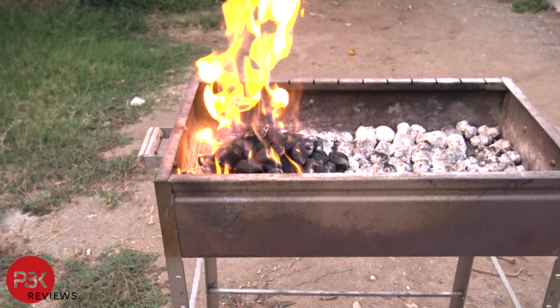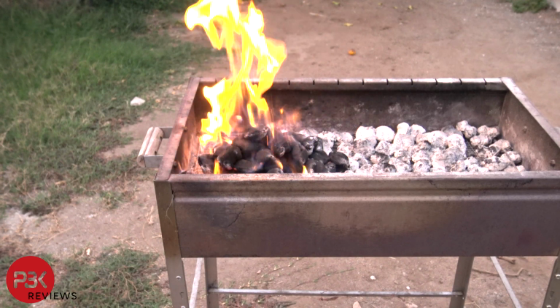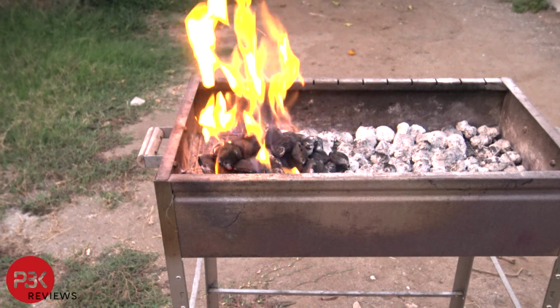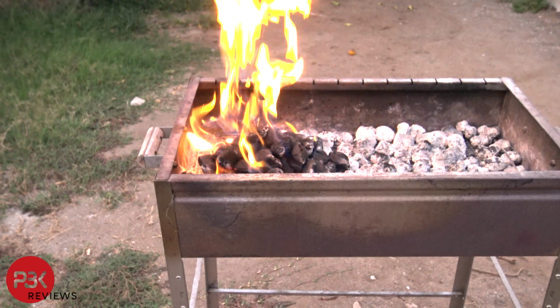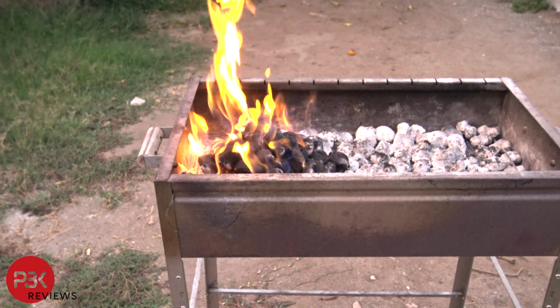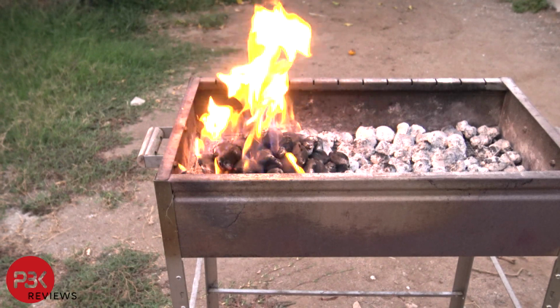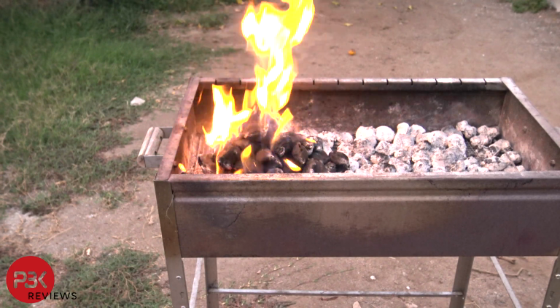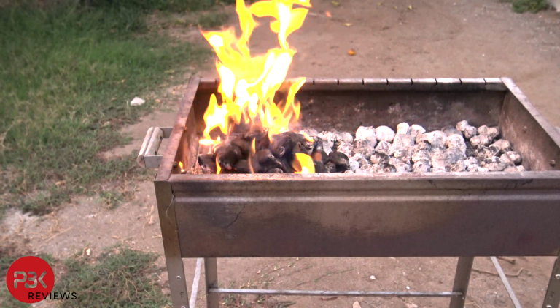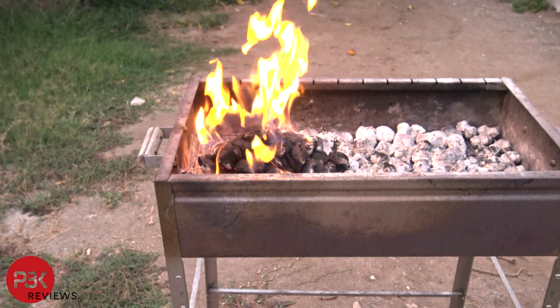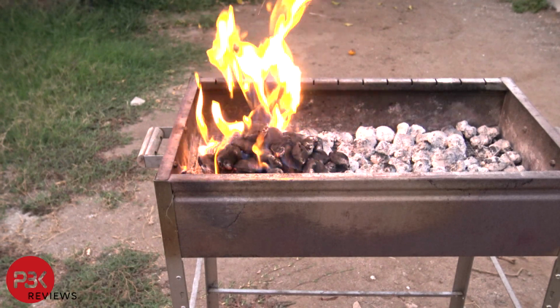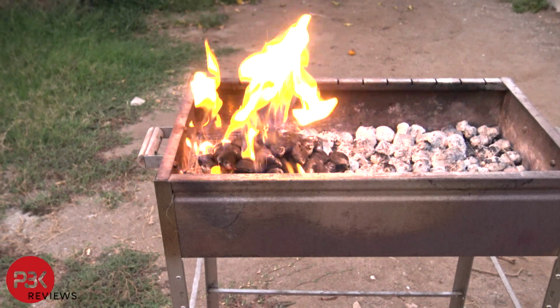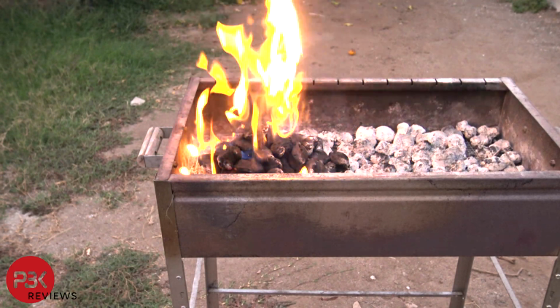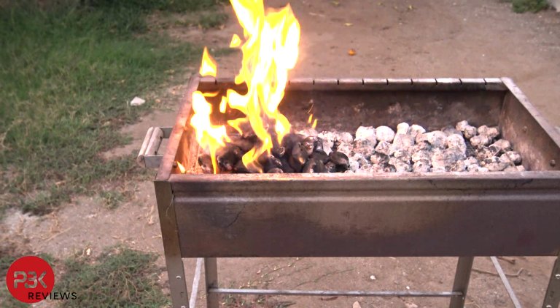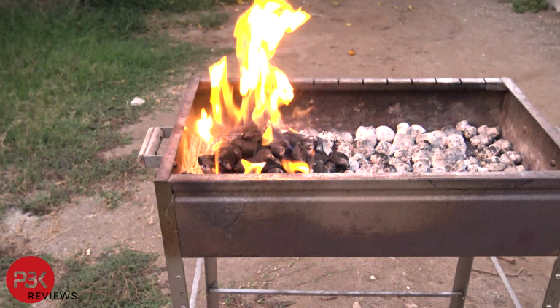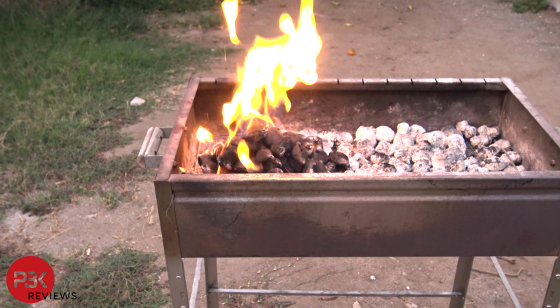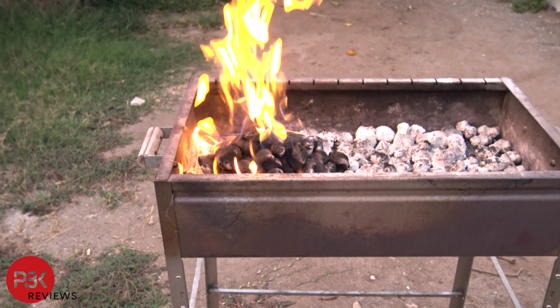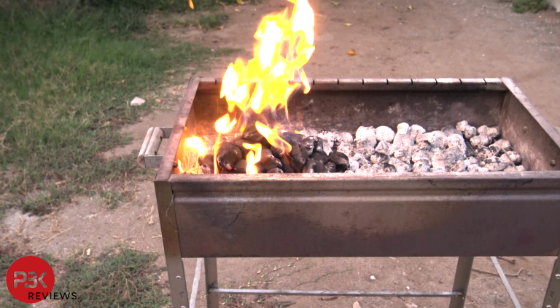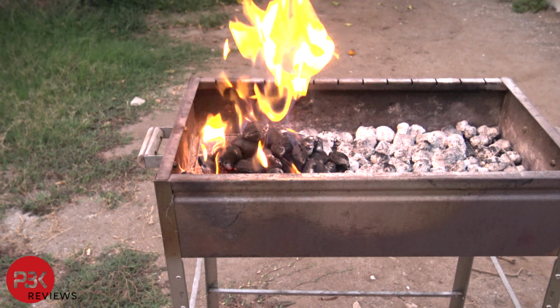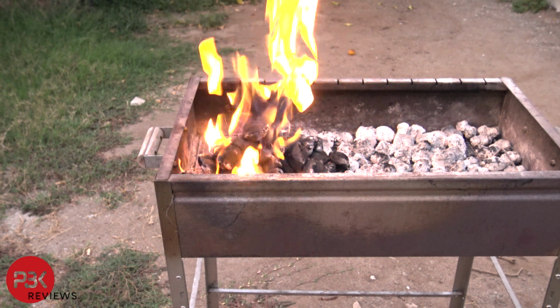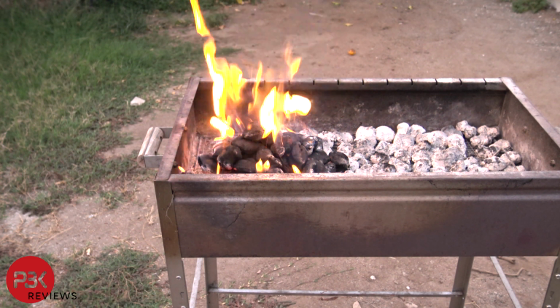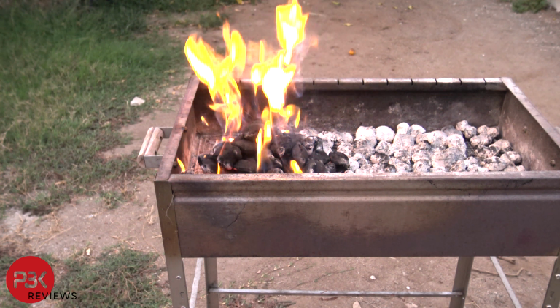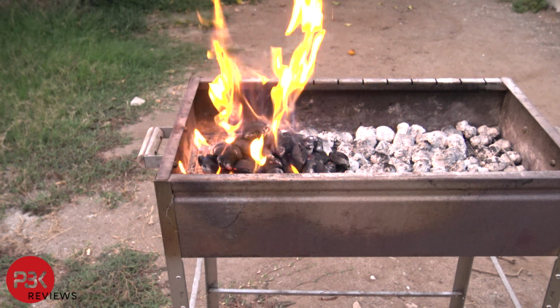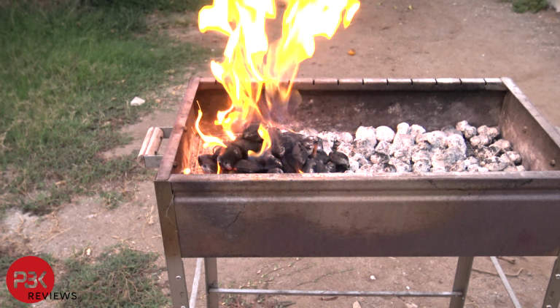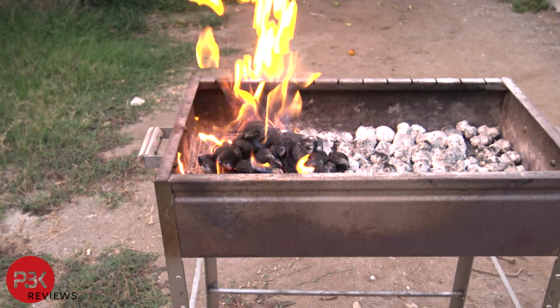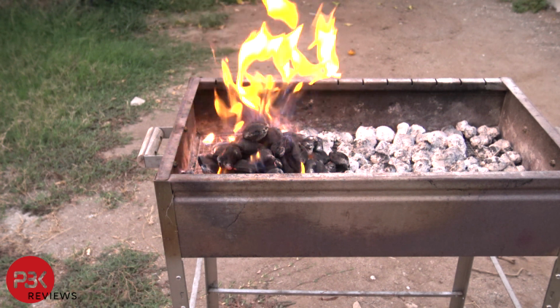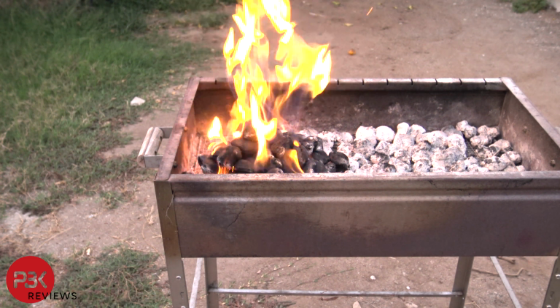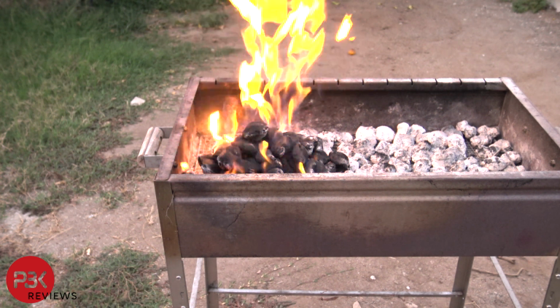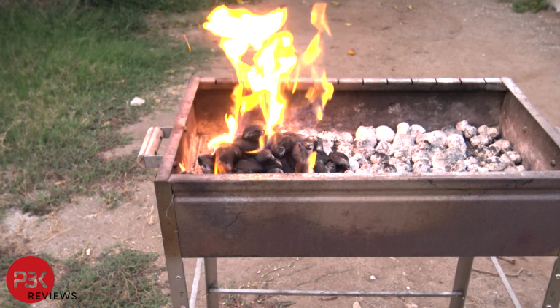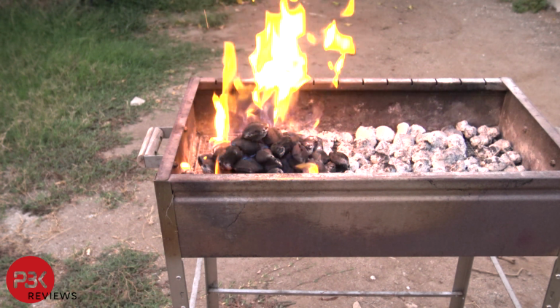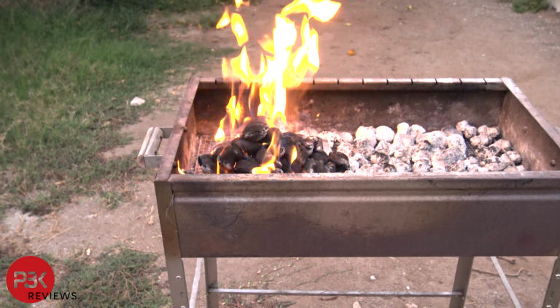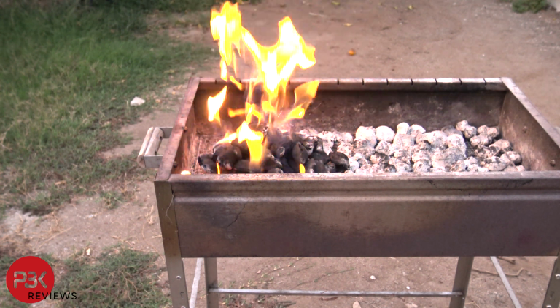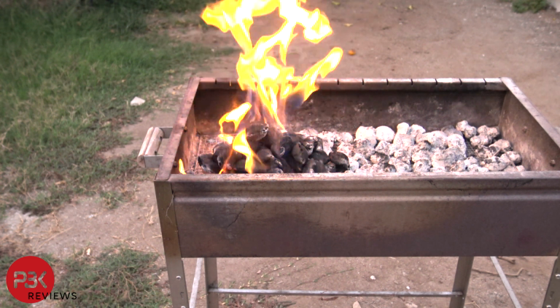Moving on, it's time to heat the batteries to extreme temperatures and see how they react to the heat.